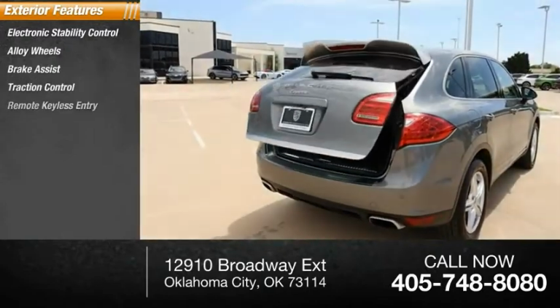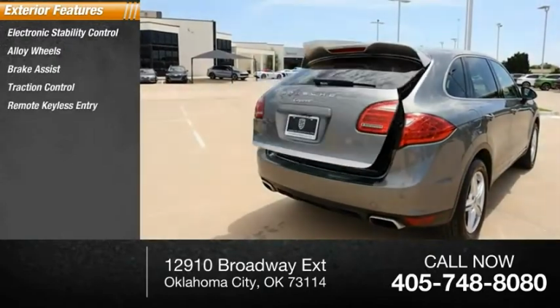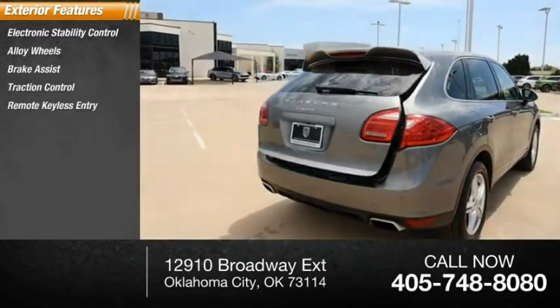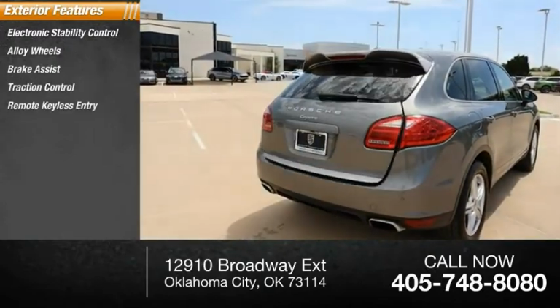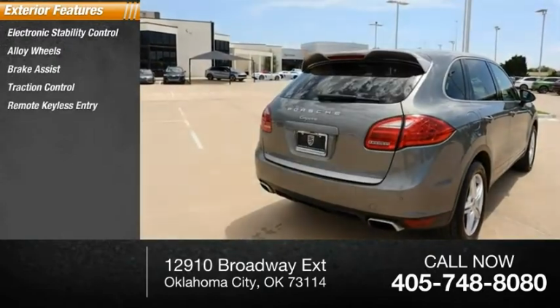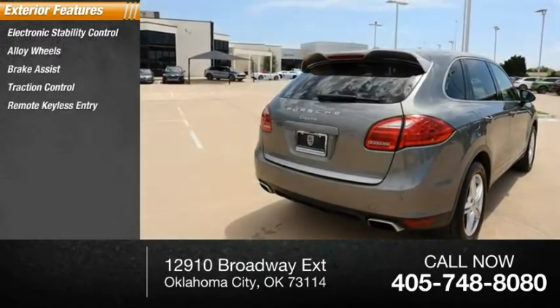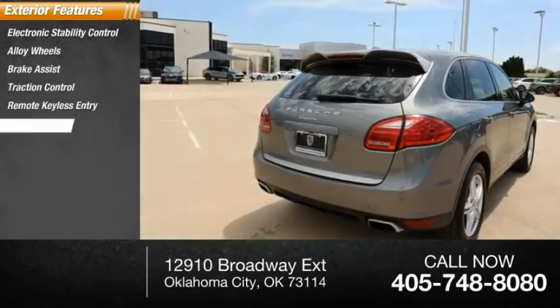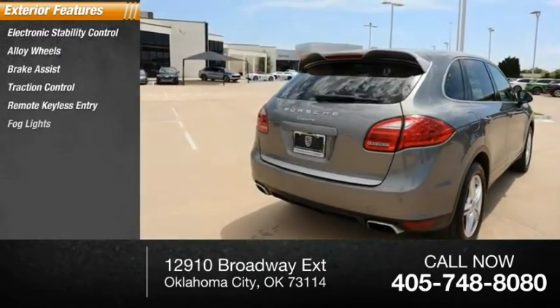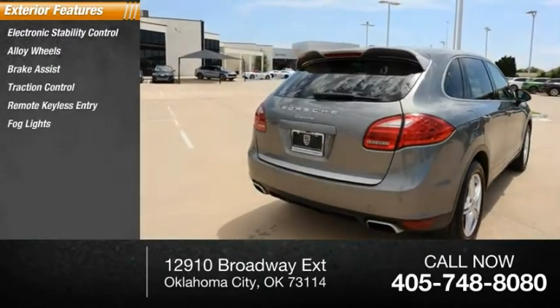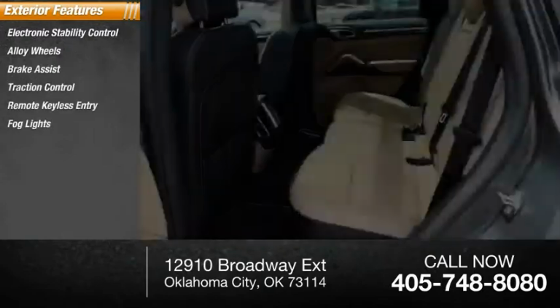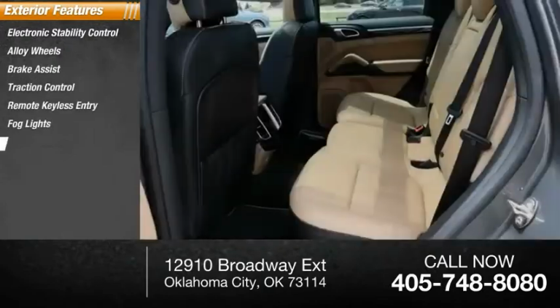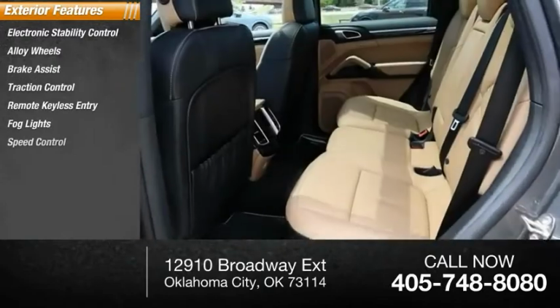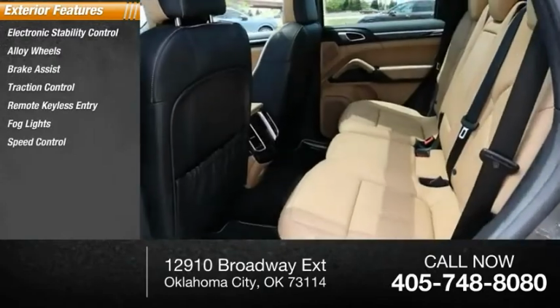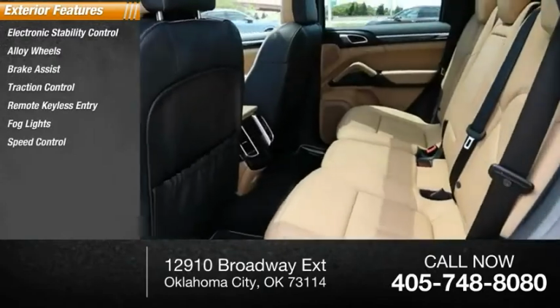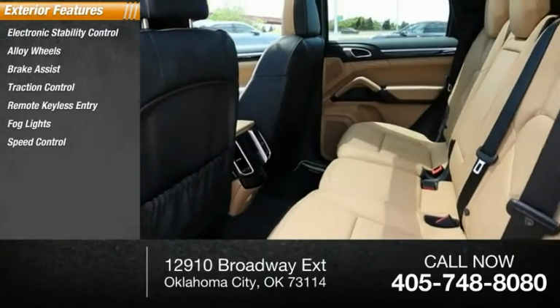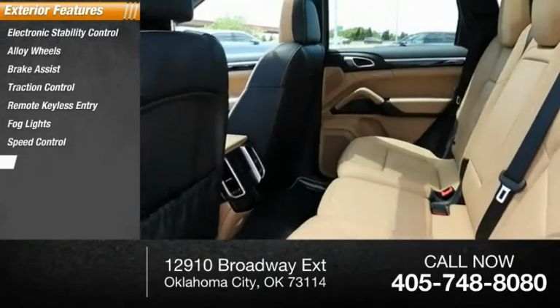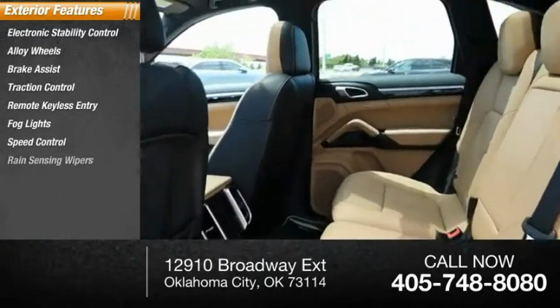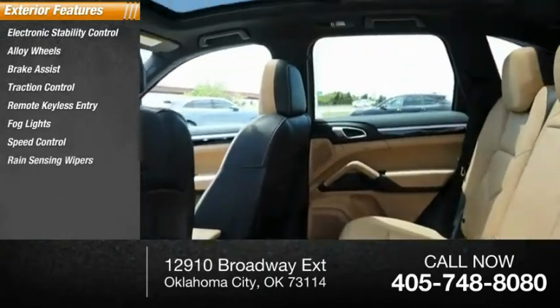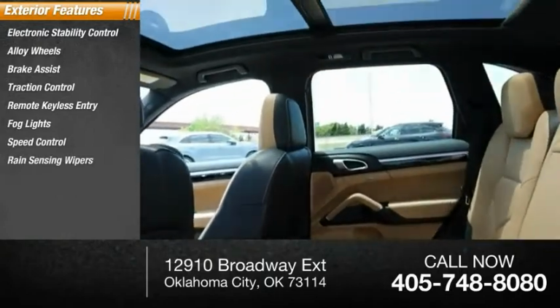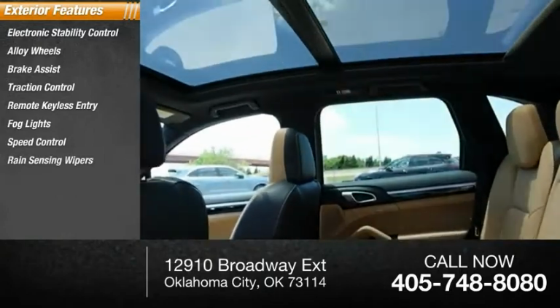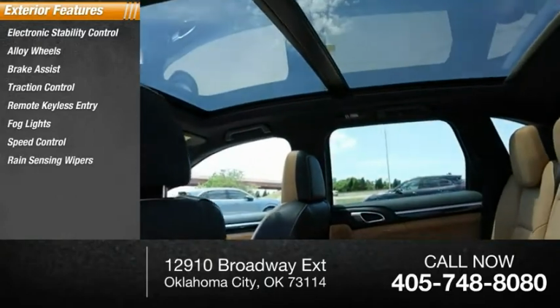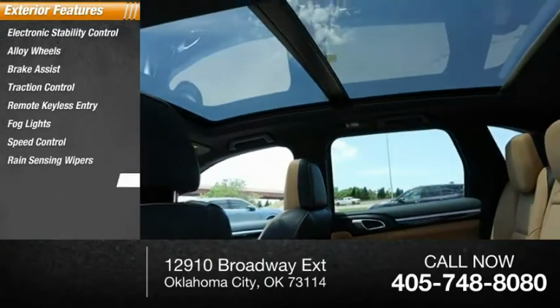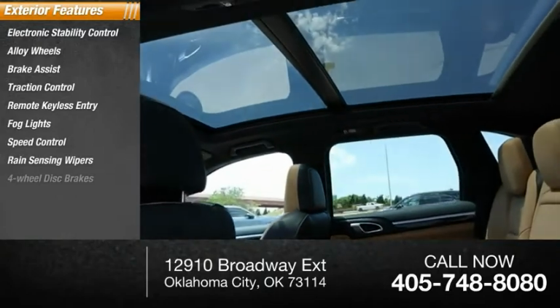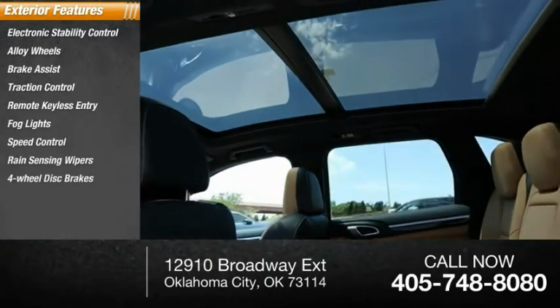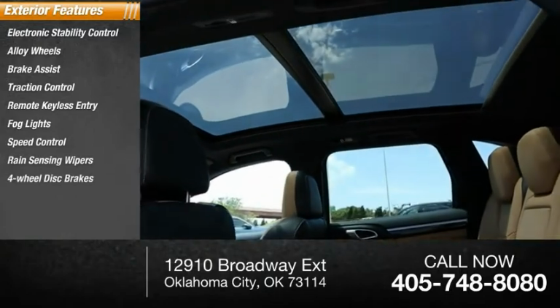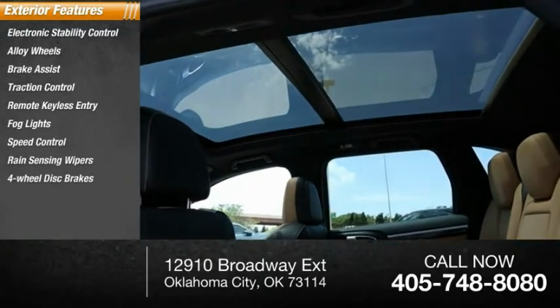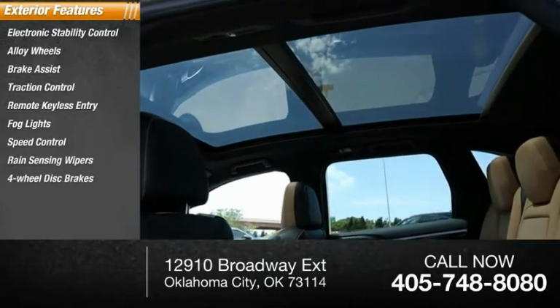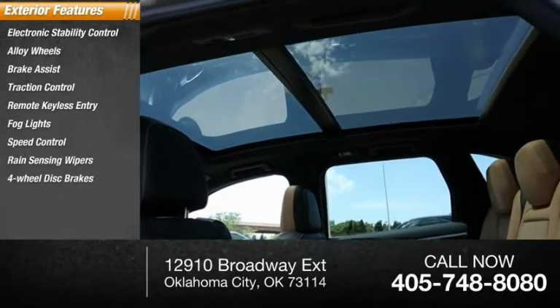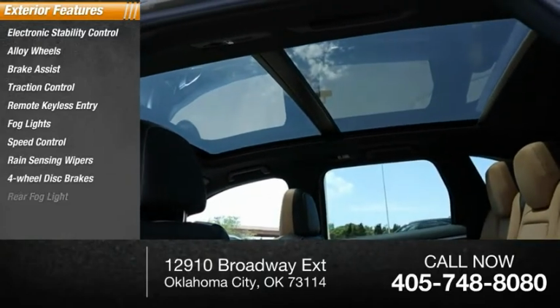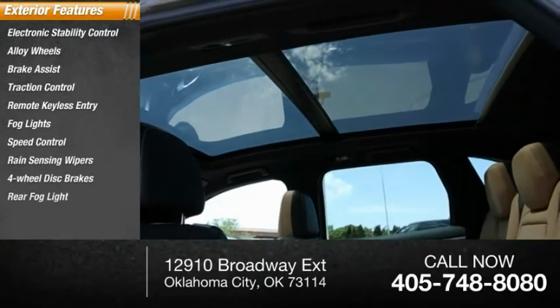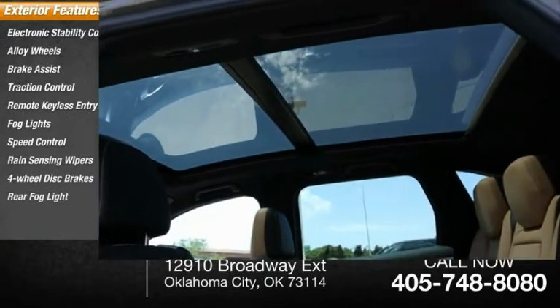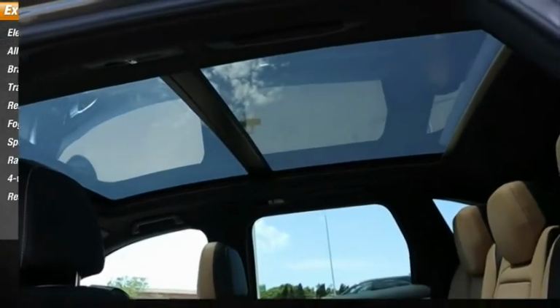Remote keyless entry, fog lights, speed control, rain-sensing wipers, four-wheel disc brakes, and rear fog light.